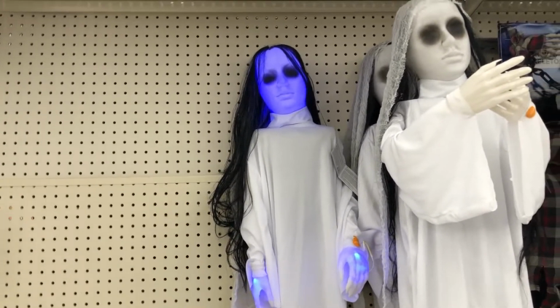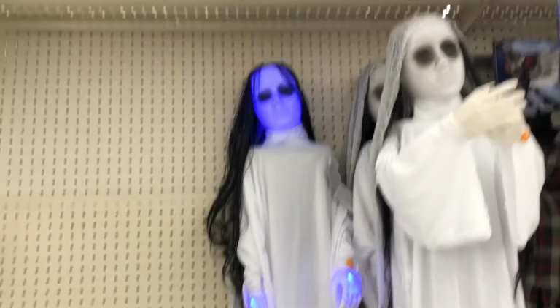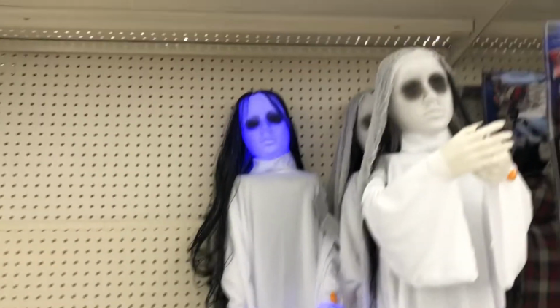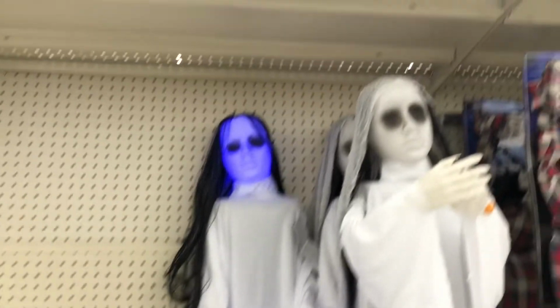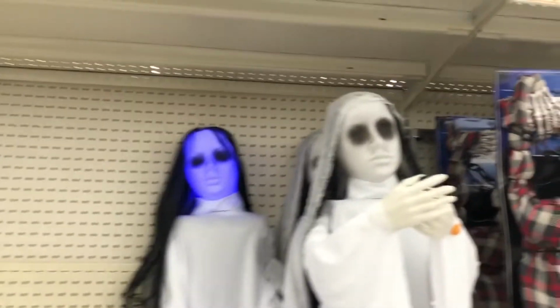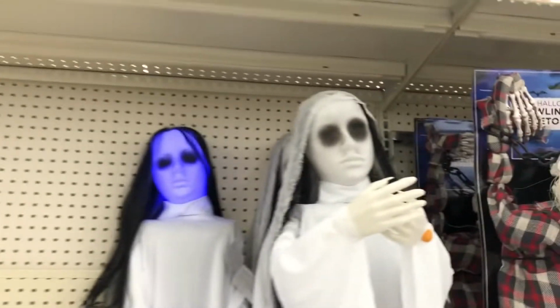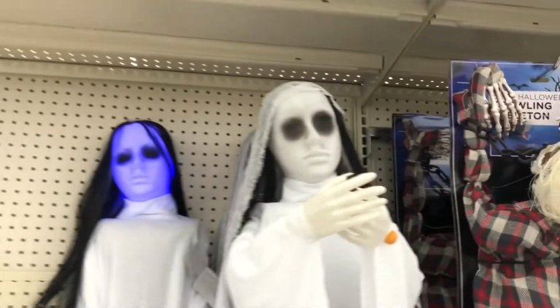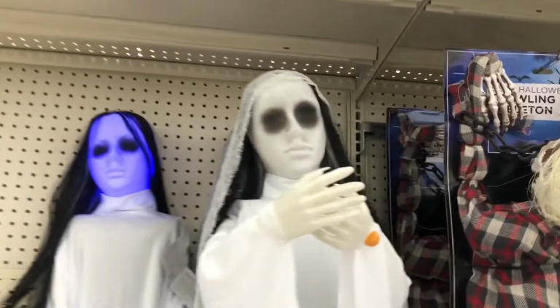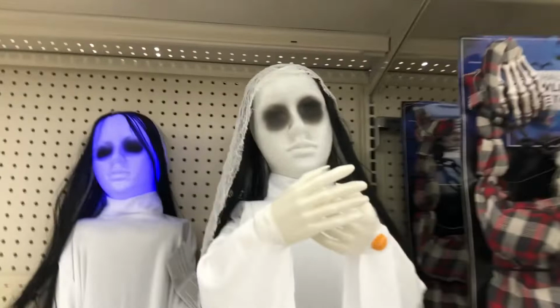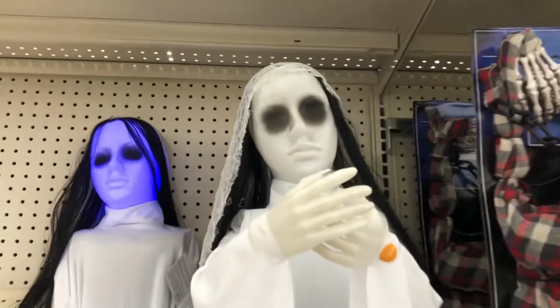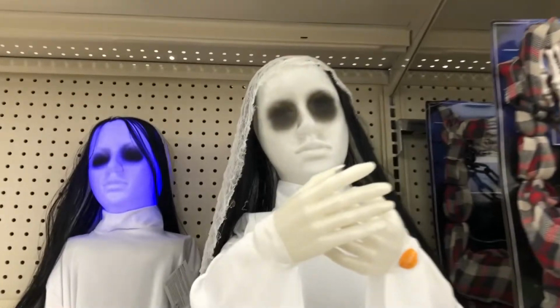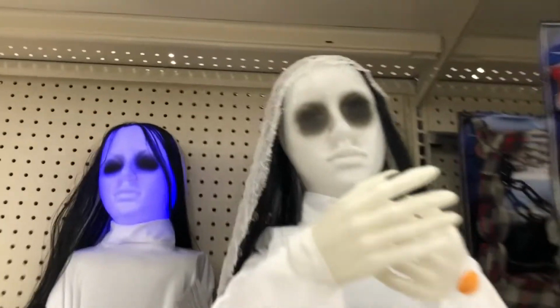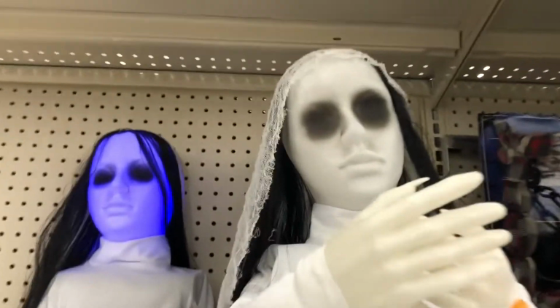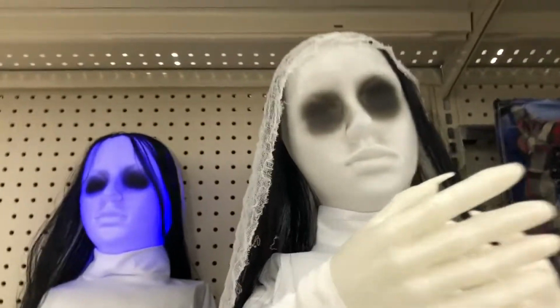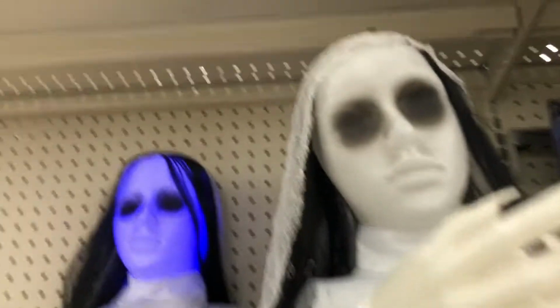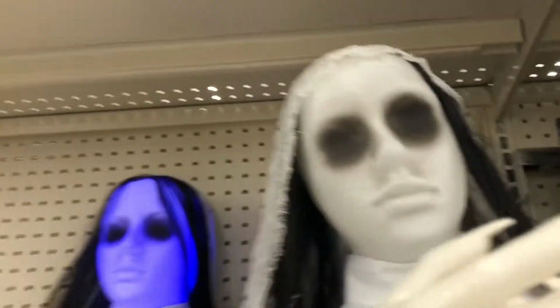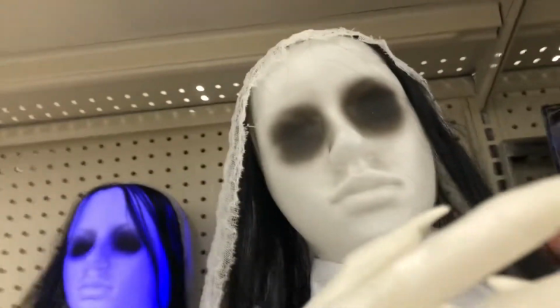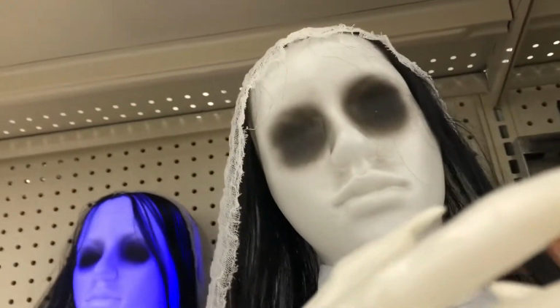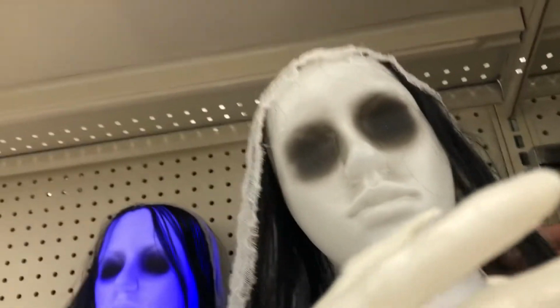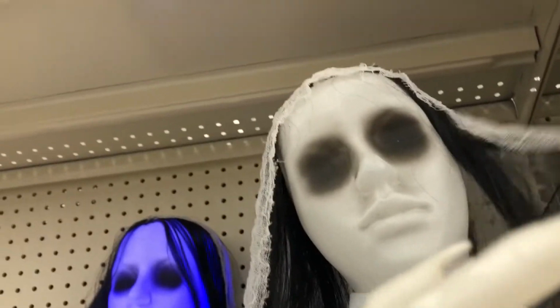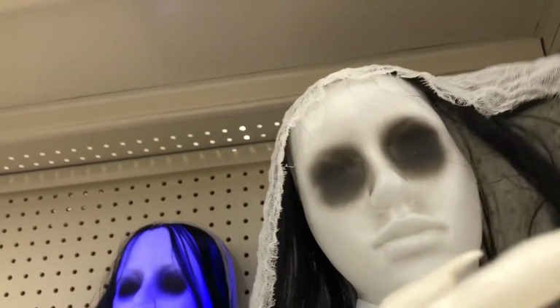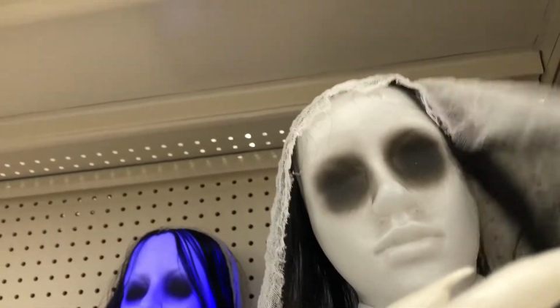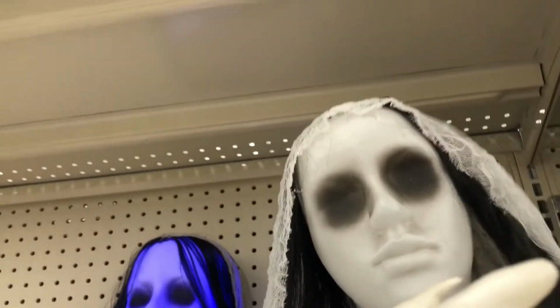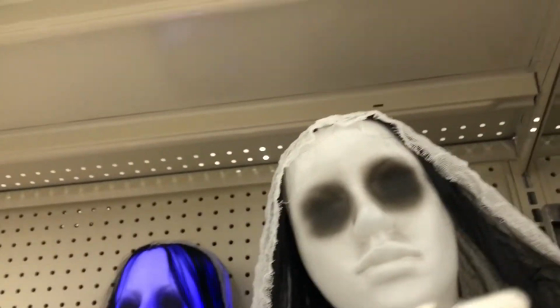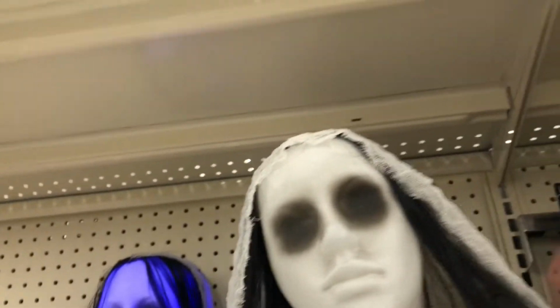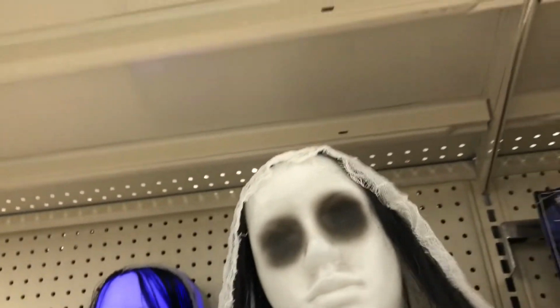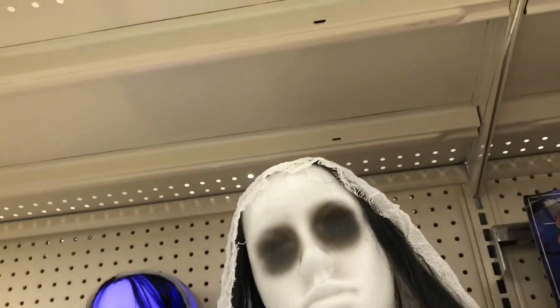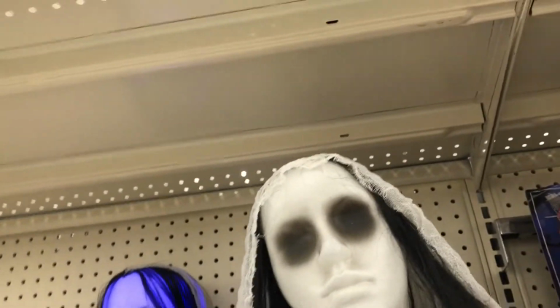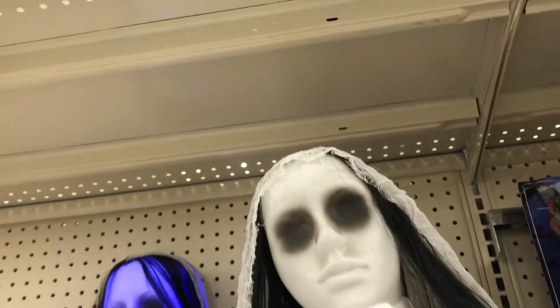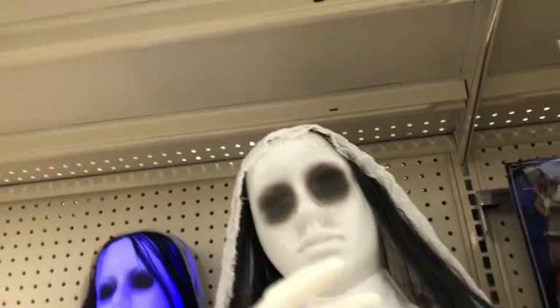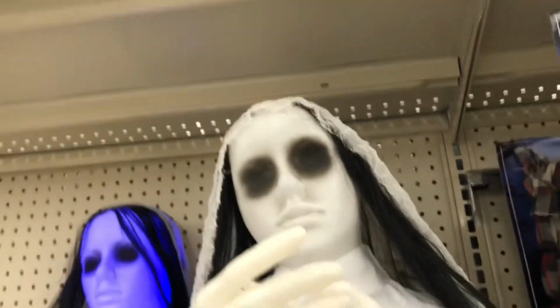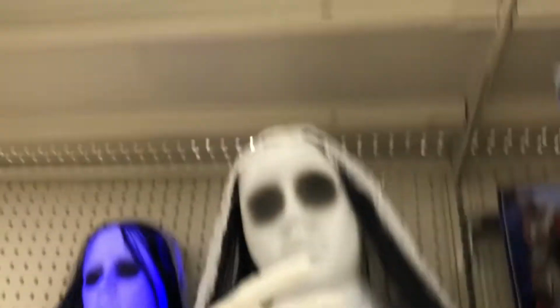I didn't know she had a veil - look, she's actually got a veil!